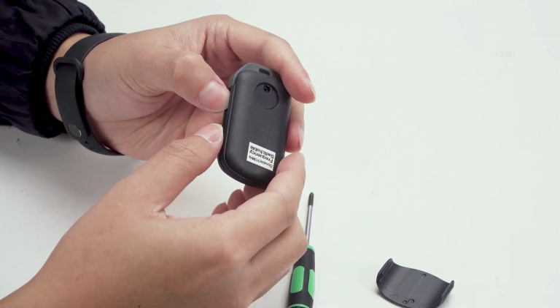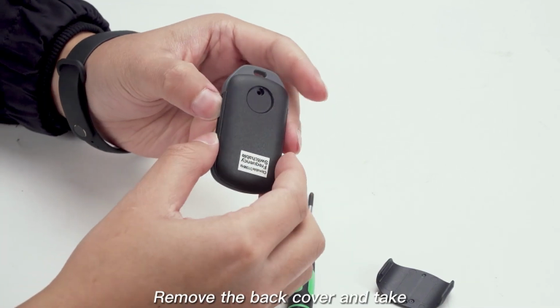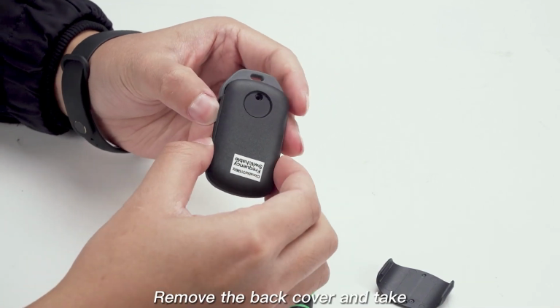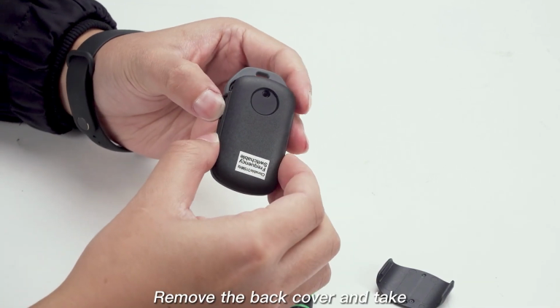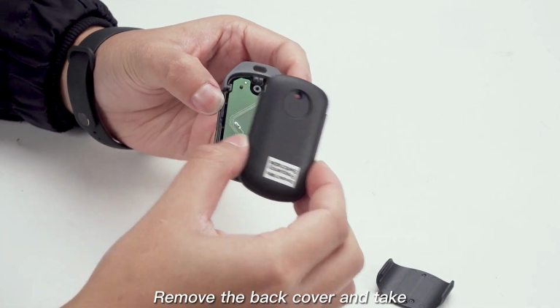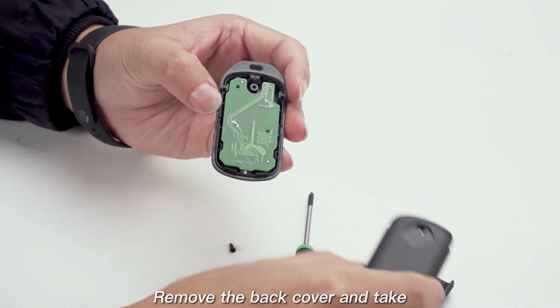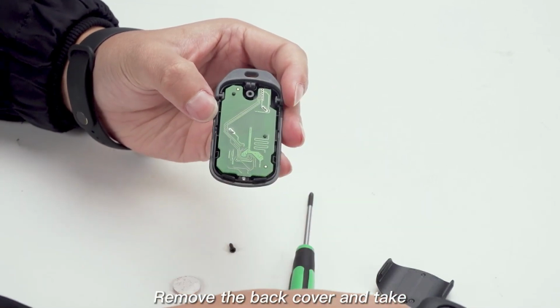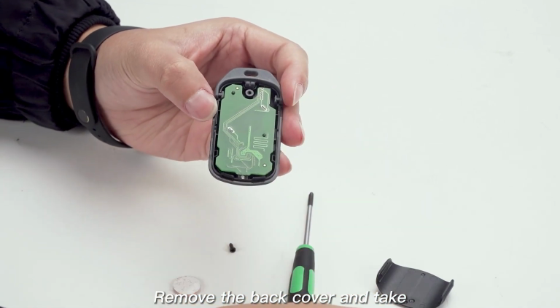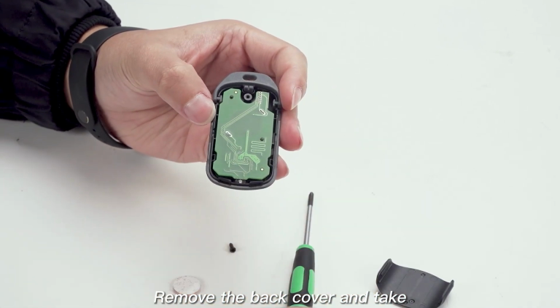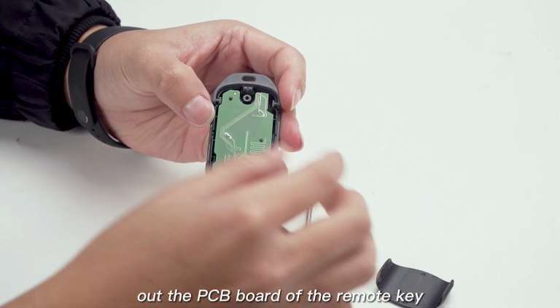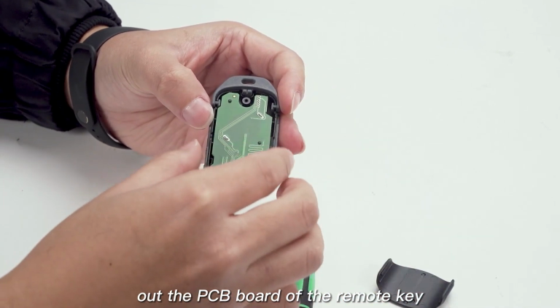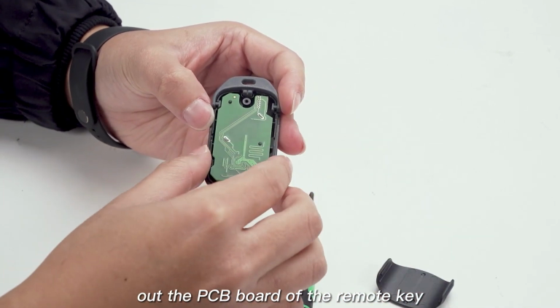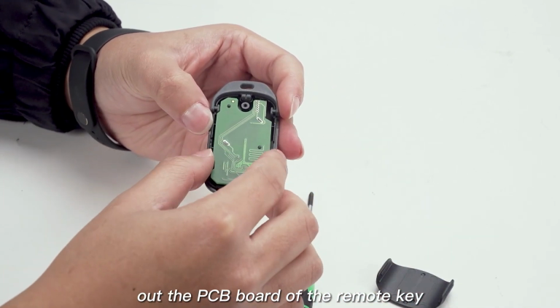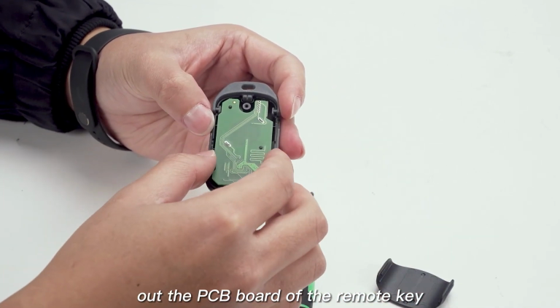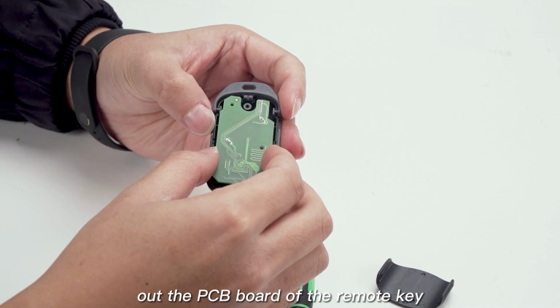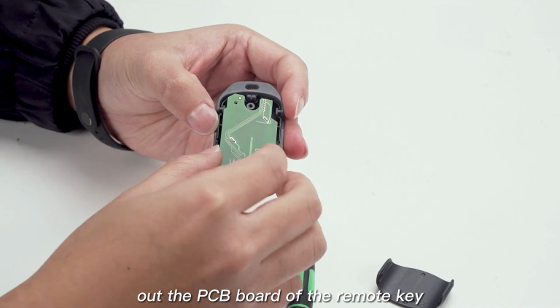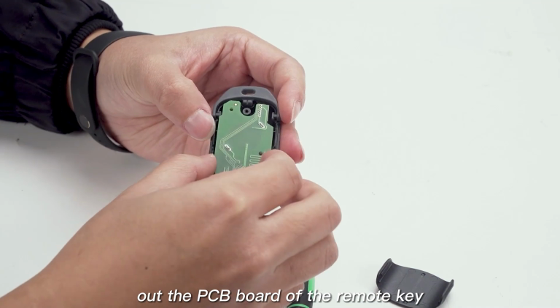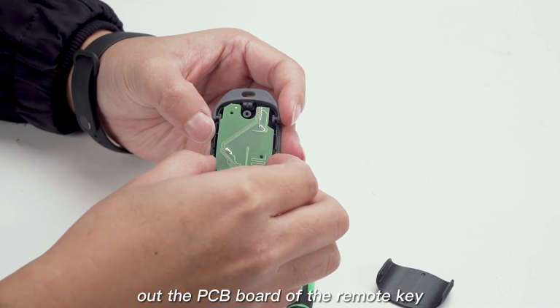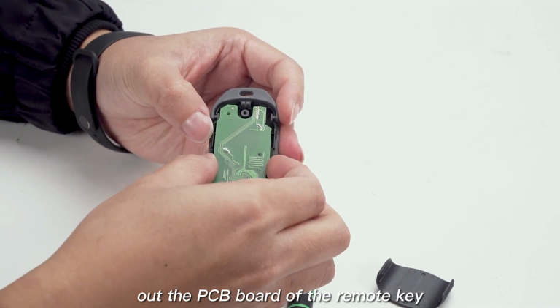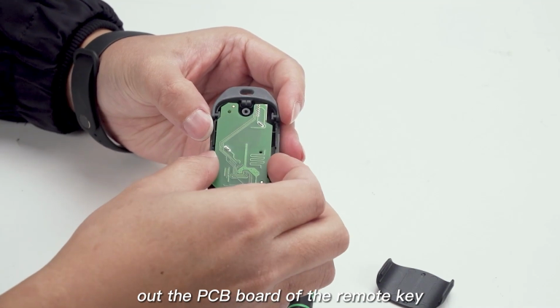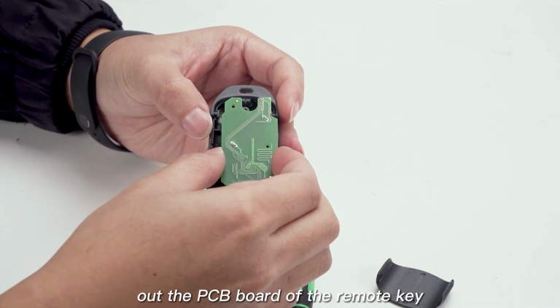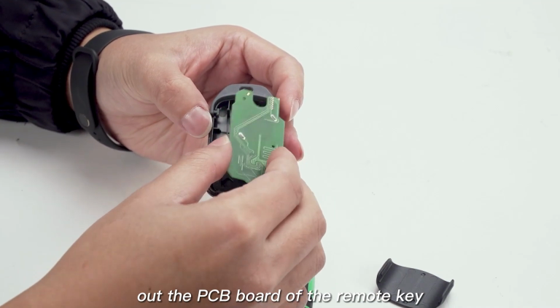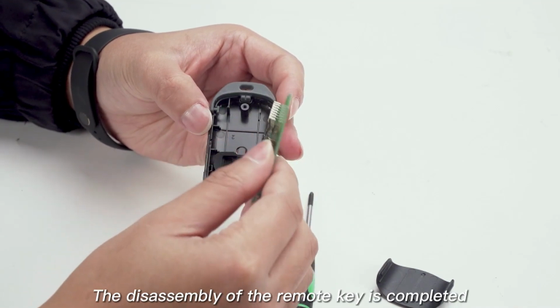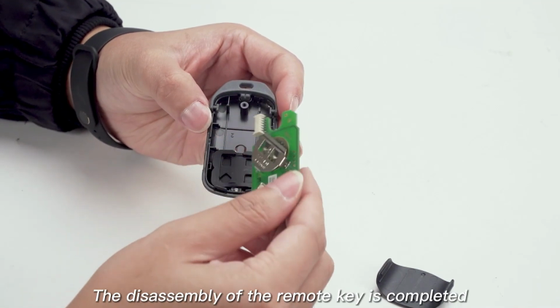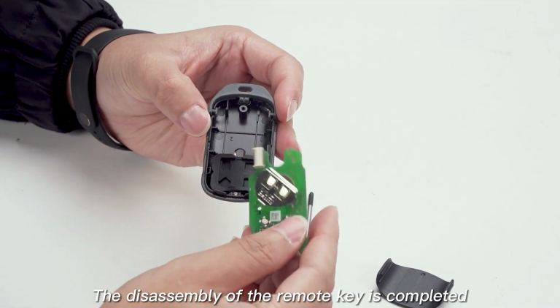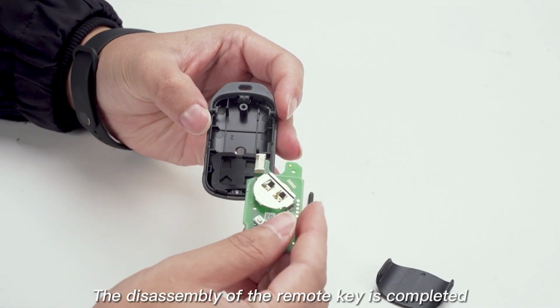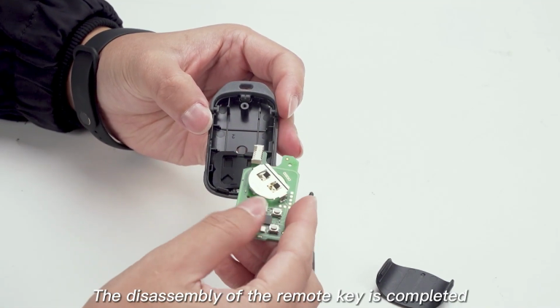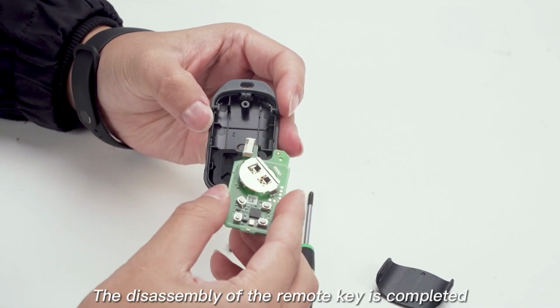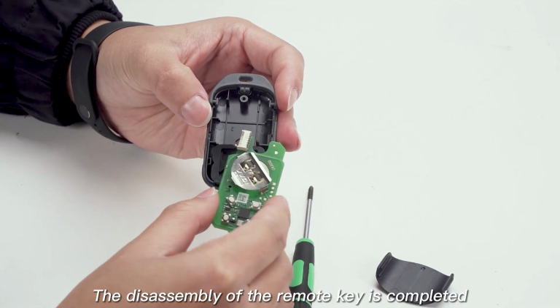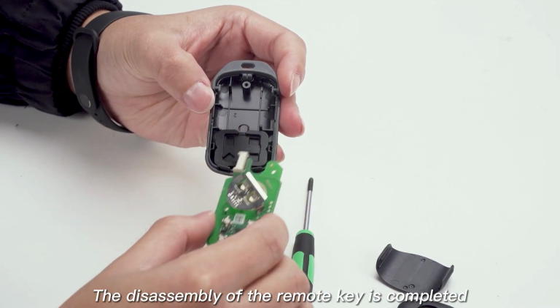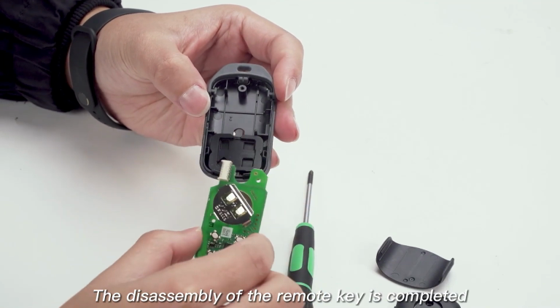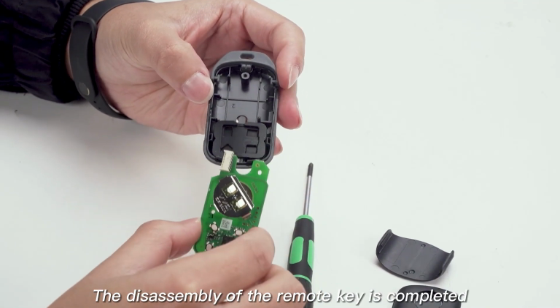Remove the back cover and take out the PCB board of the remote key. The disassembly of the remote key is completed.